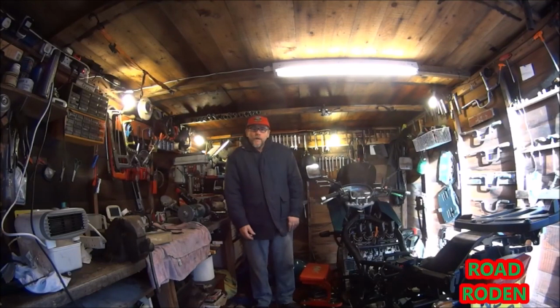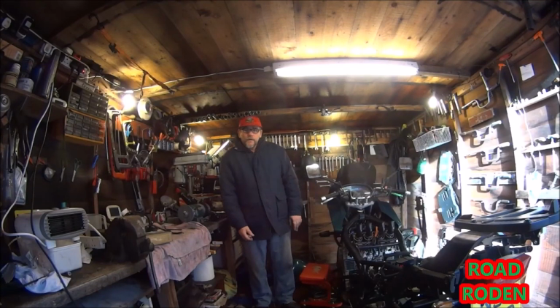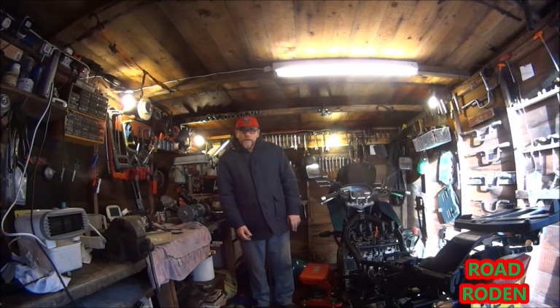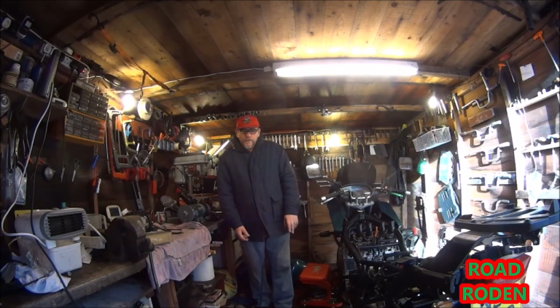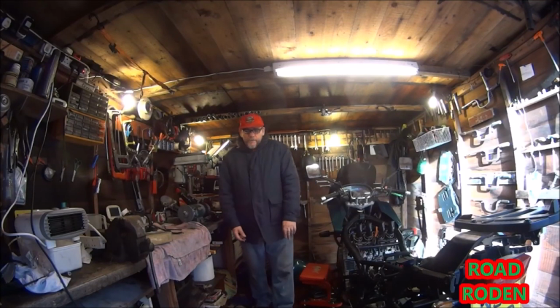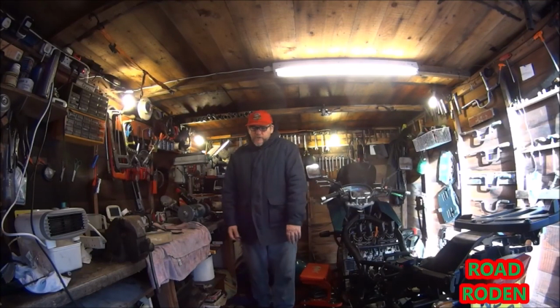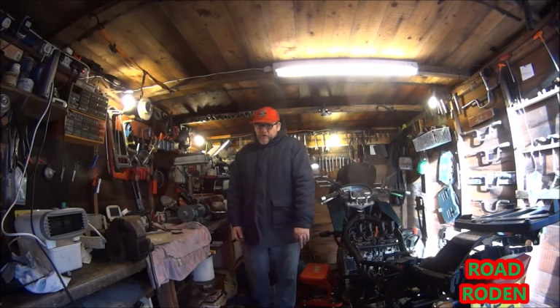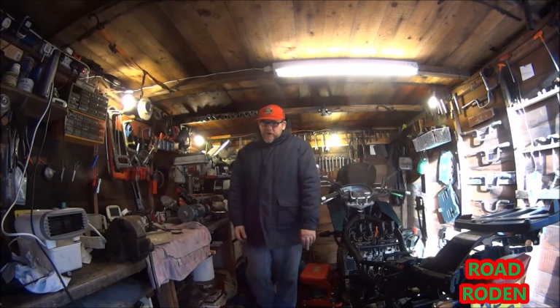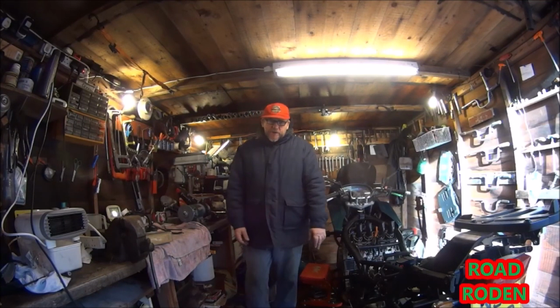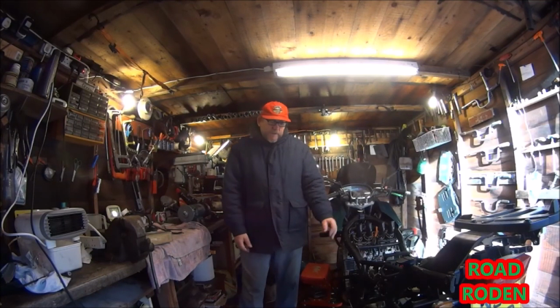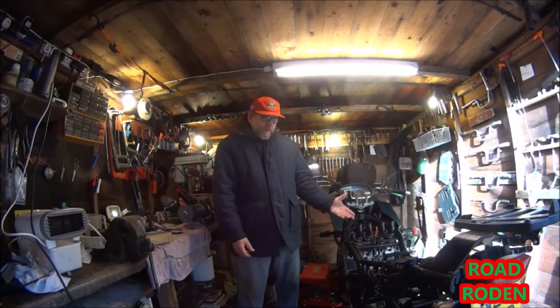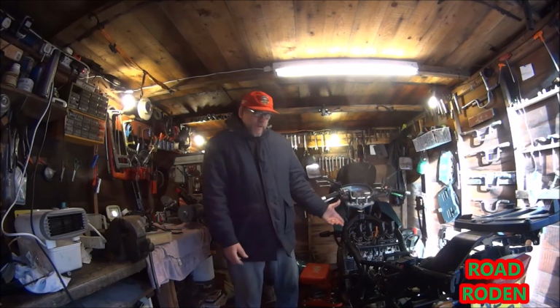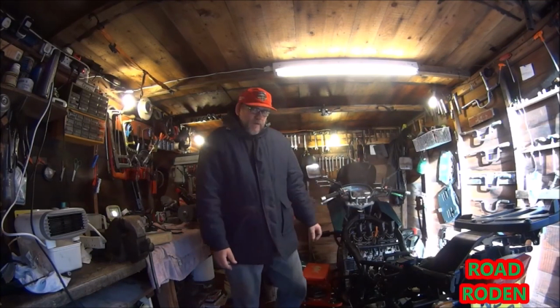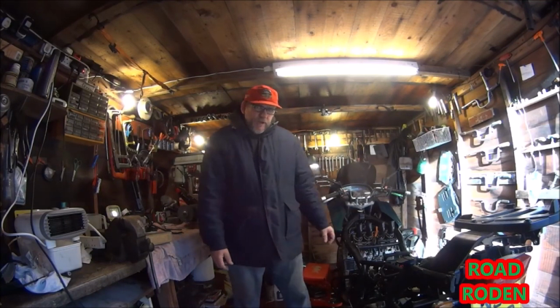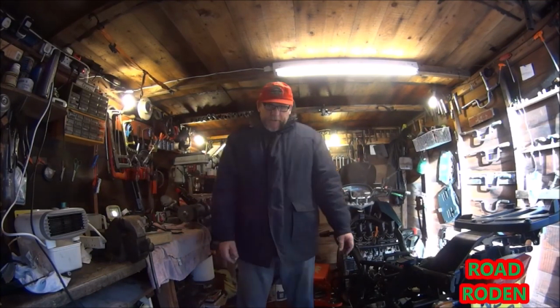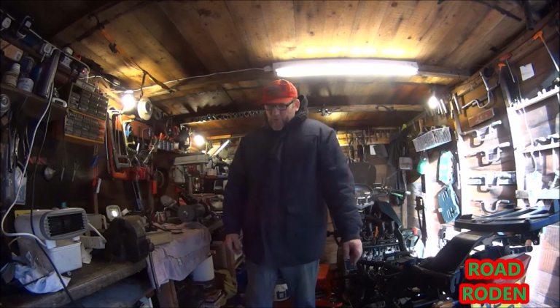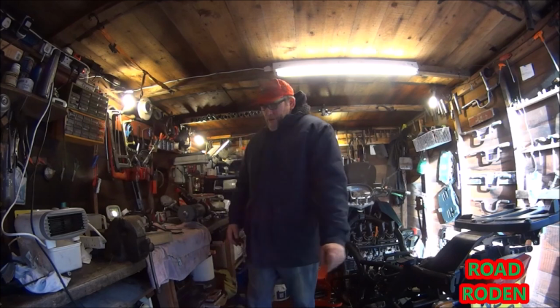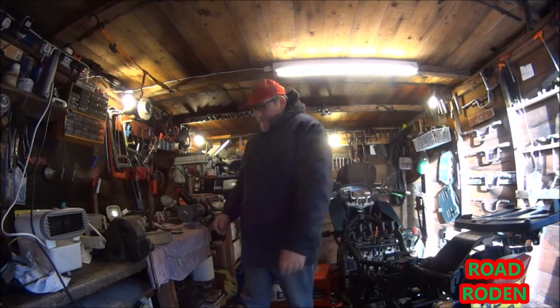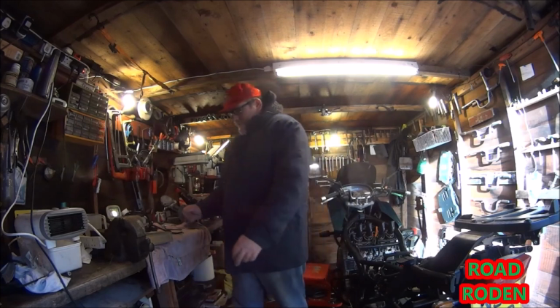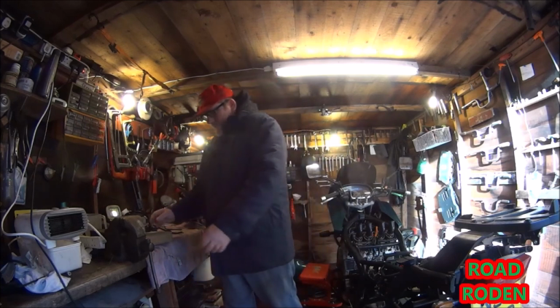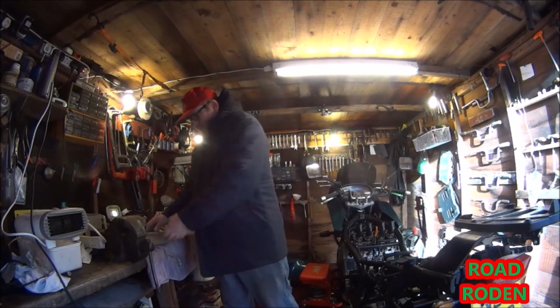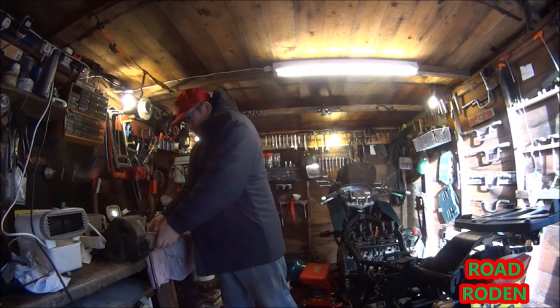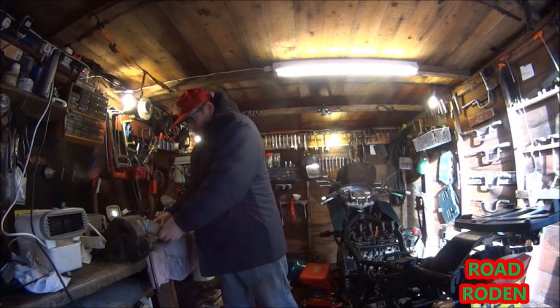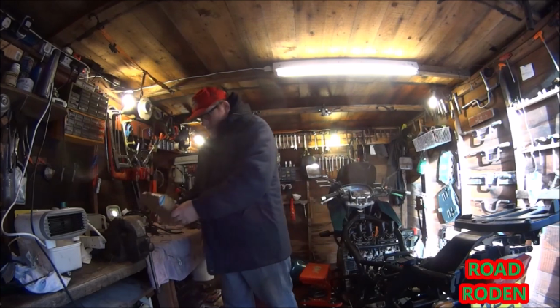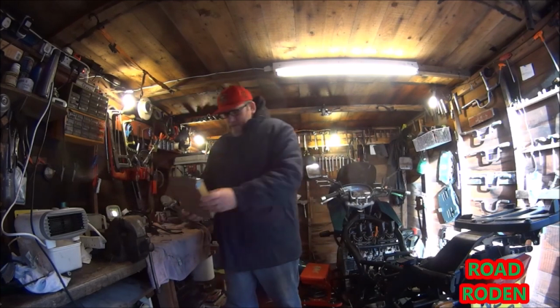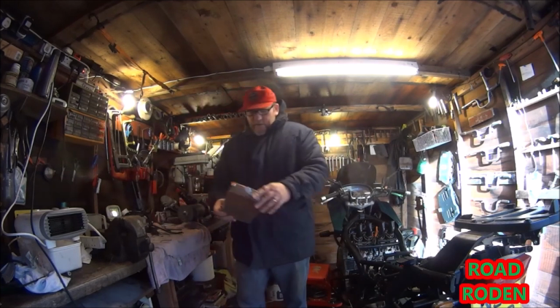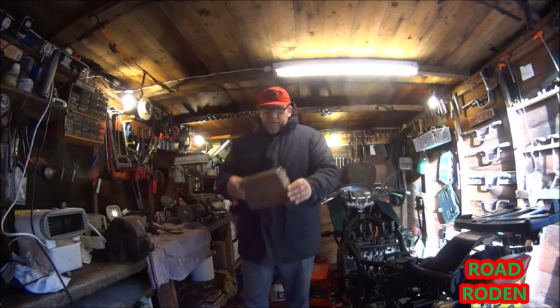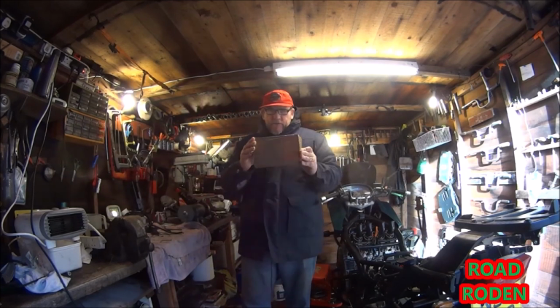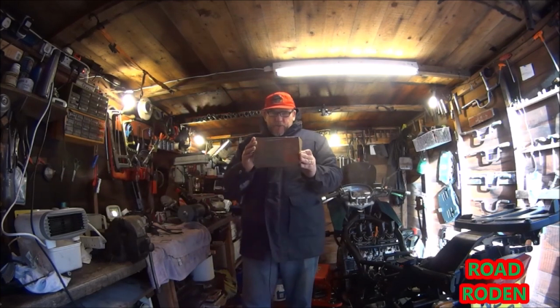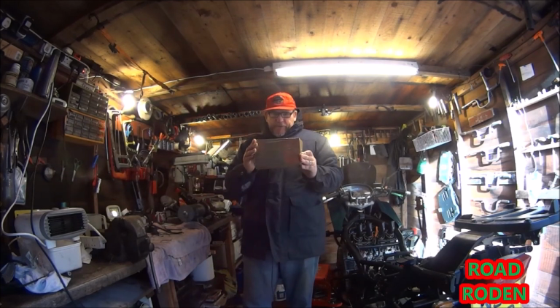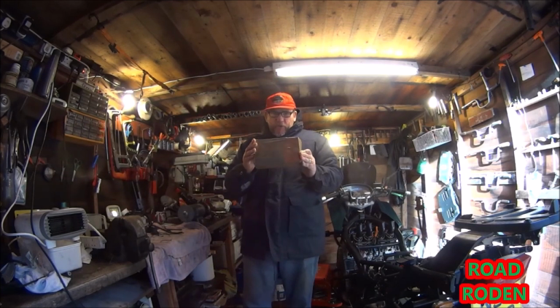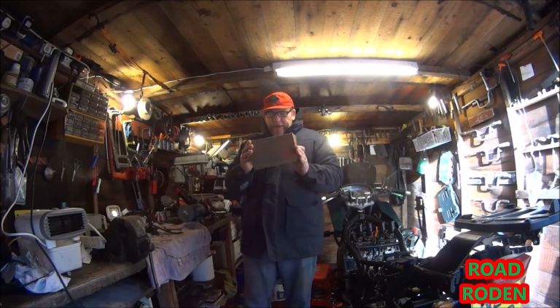Hi guys, welcome back to the Nightmare Project — we've got mail.